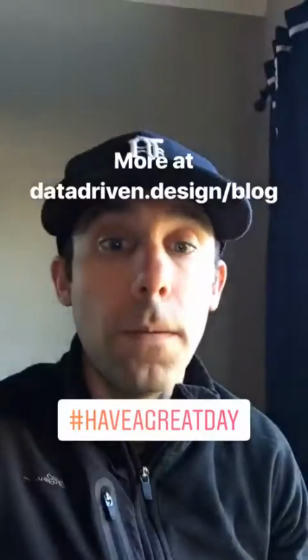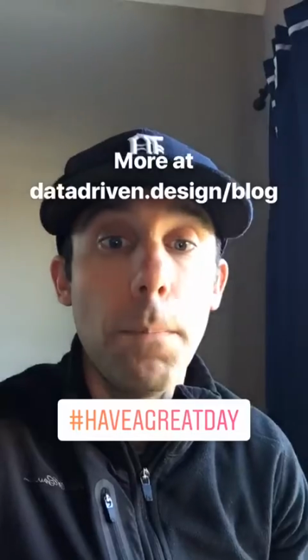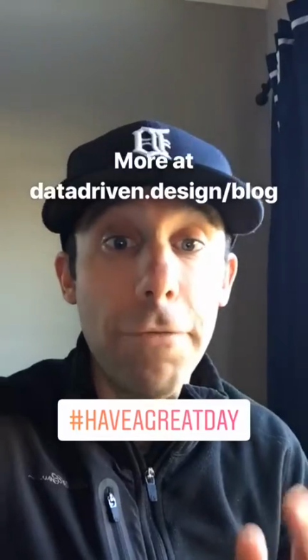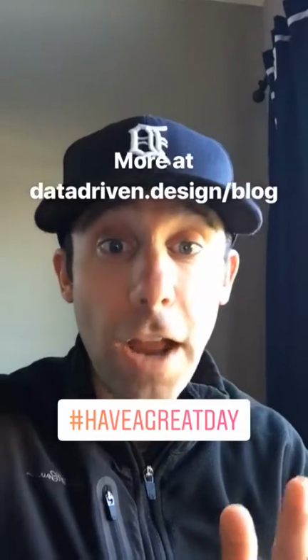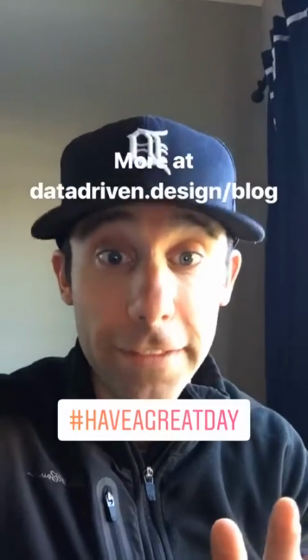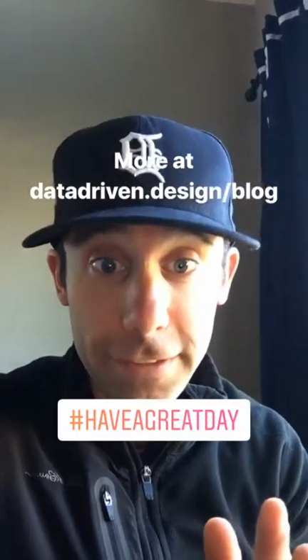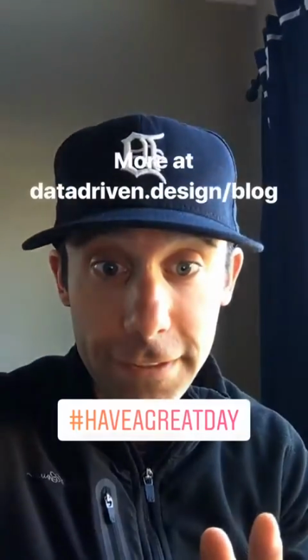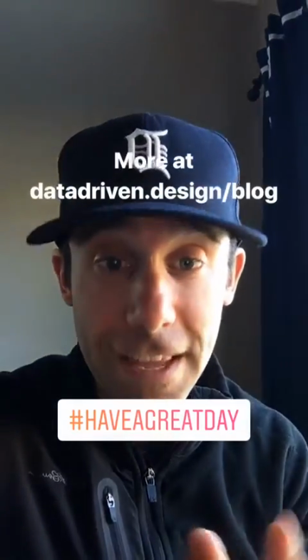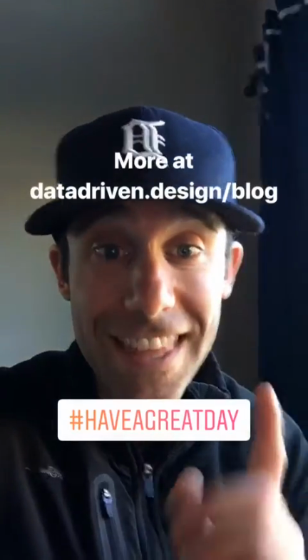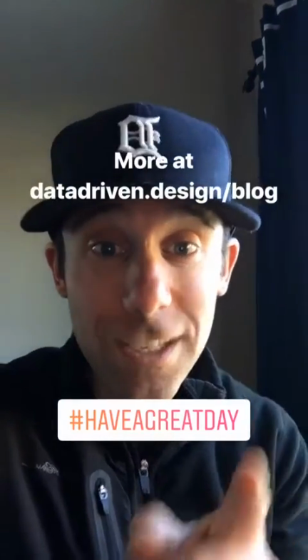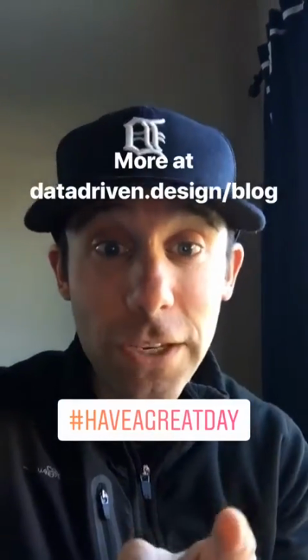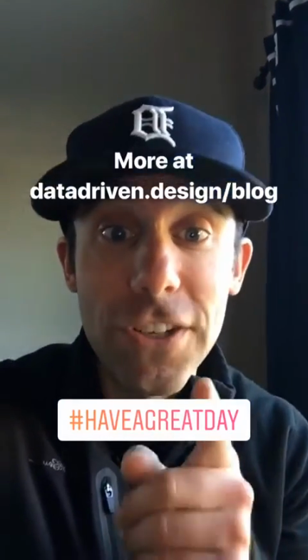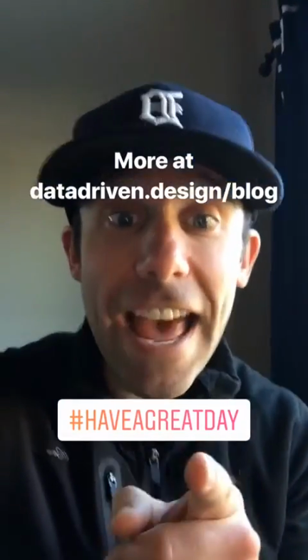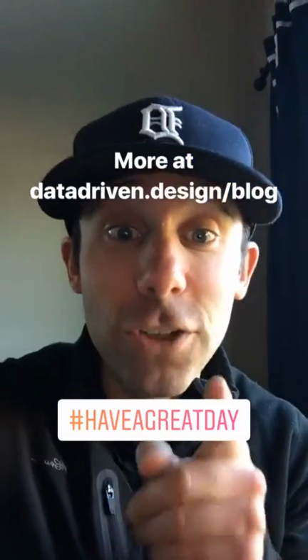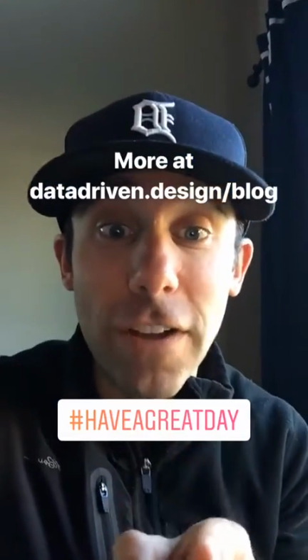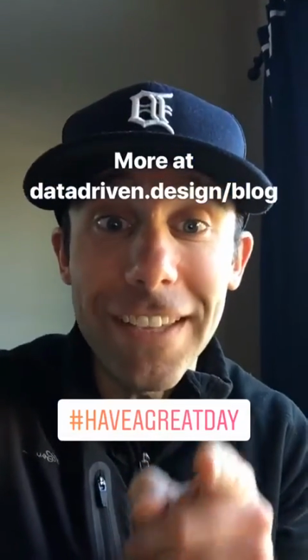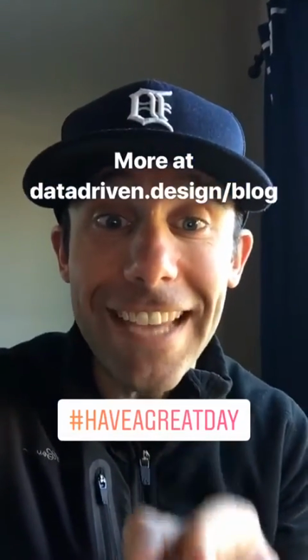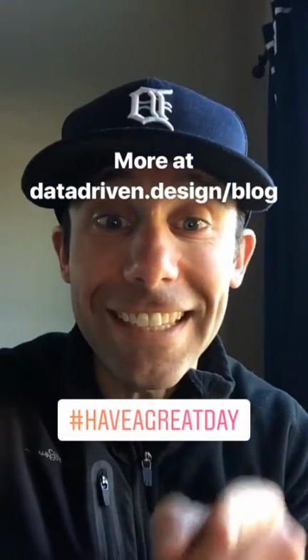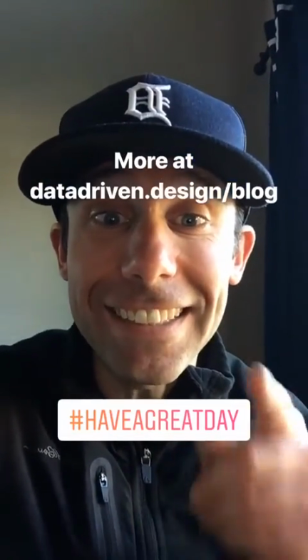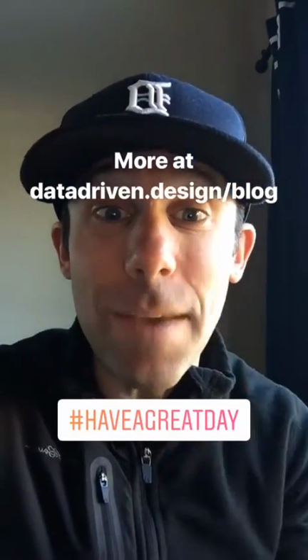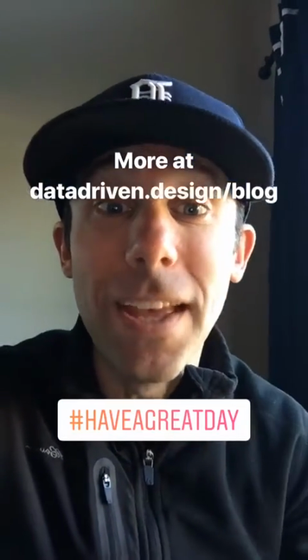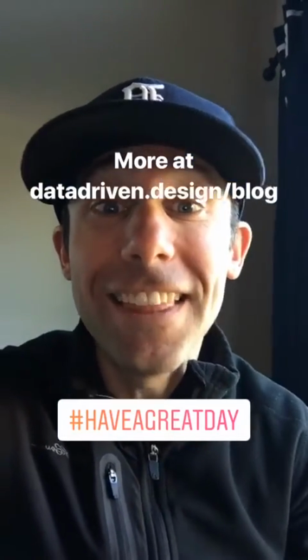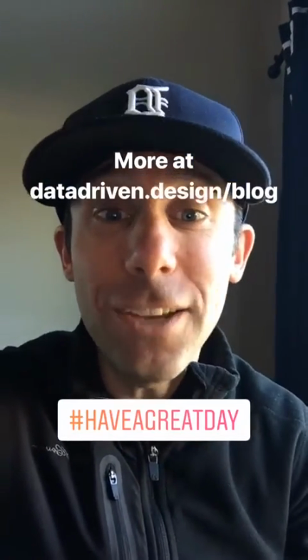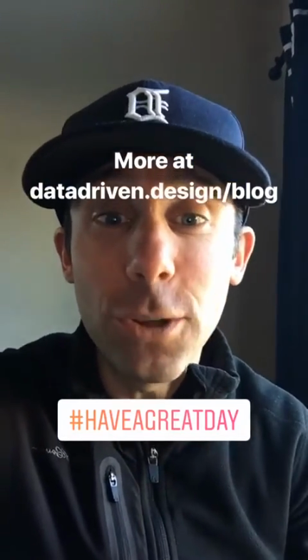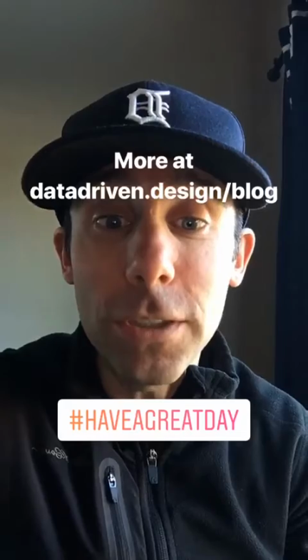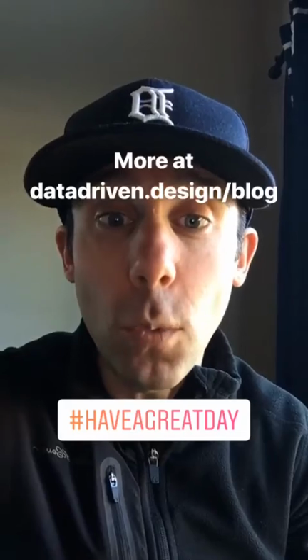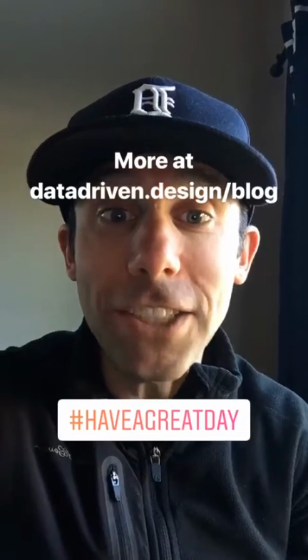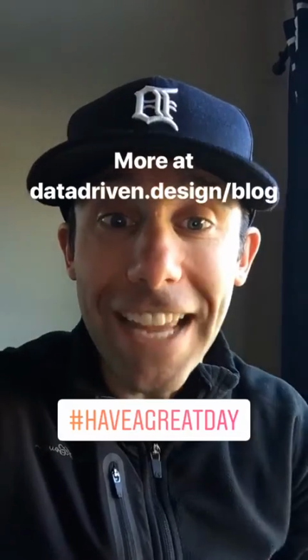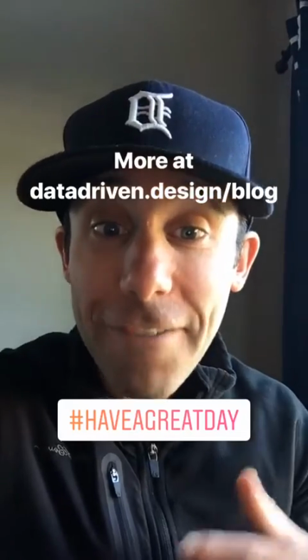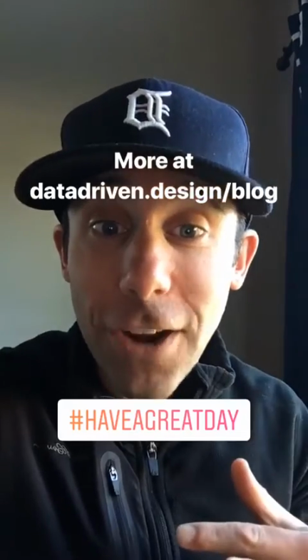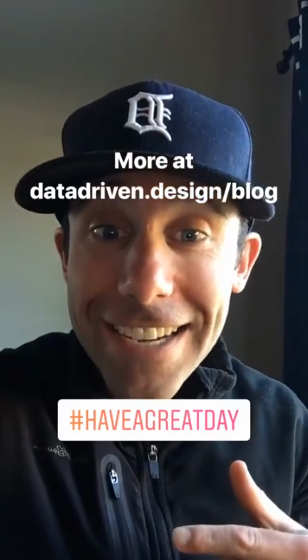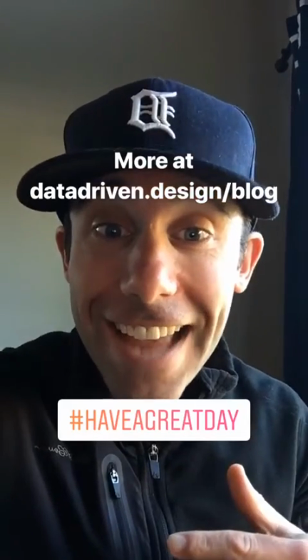My friends, this has been your data-driven daily tip. Thank you so much for watching and have a great day!